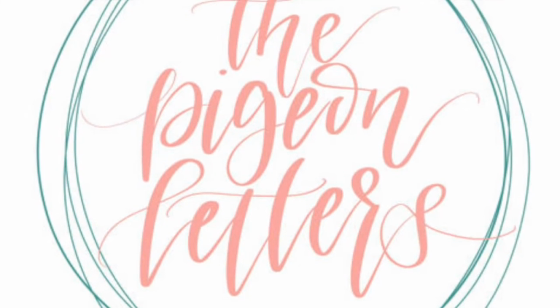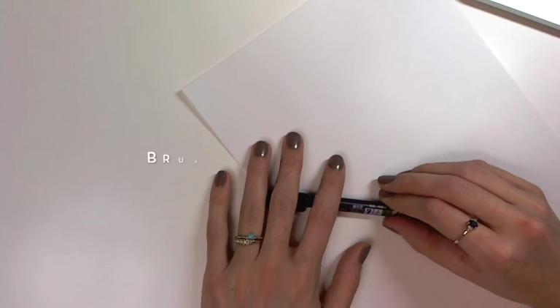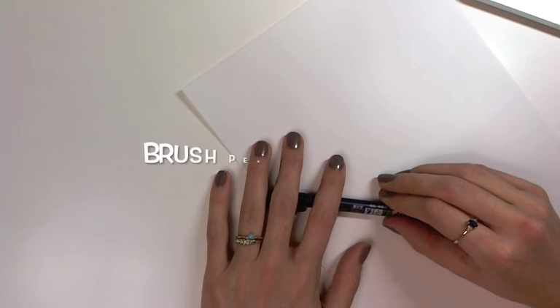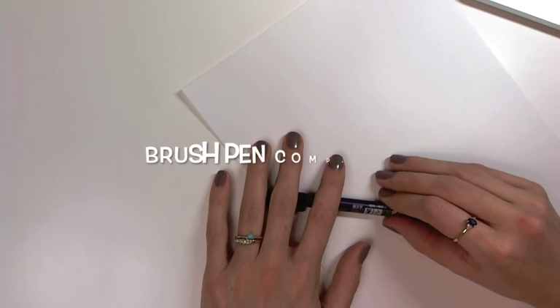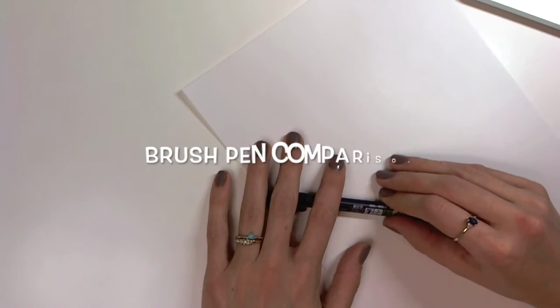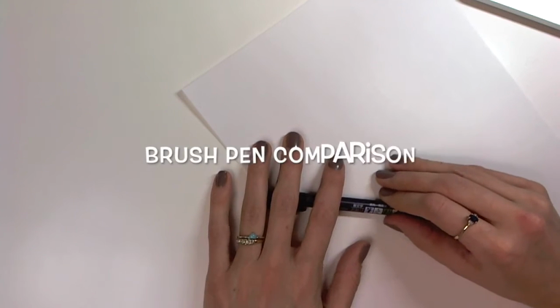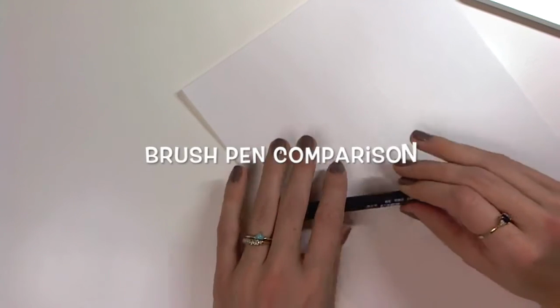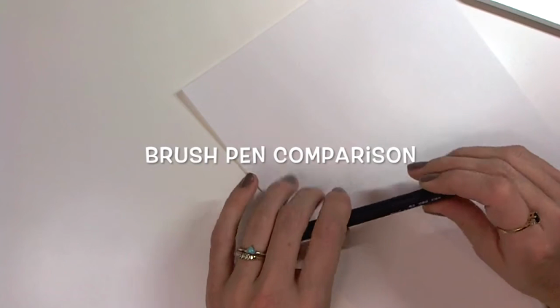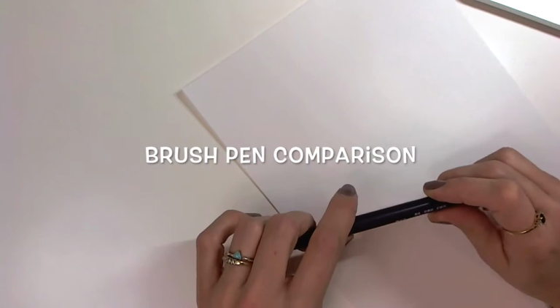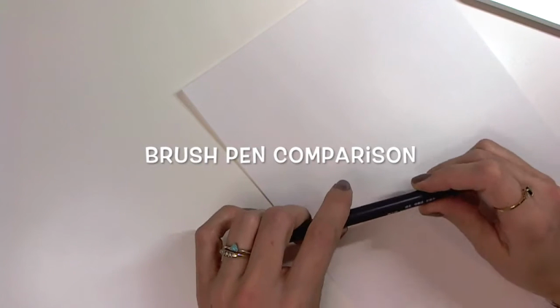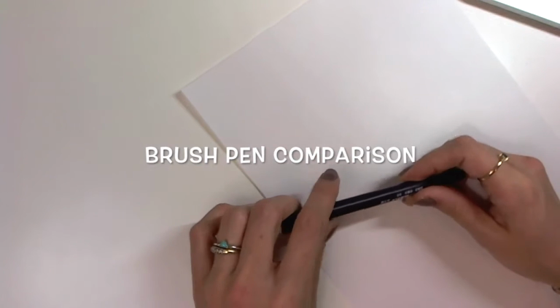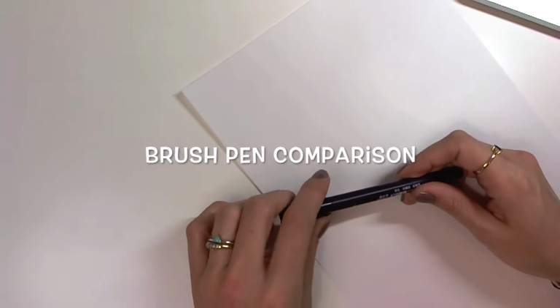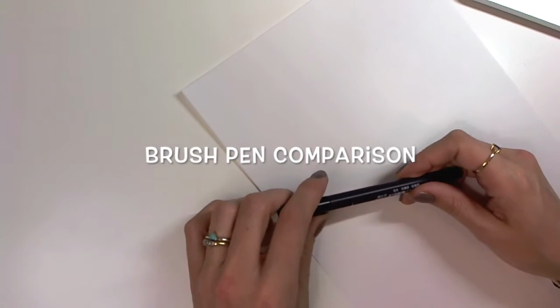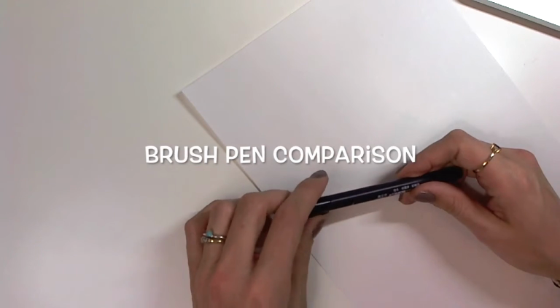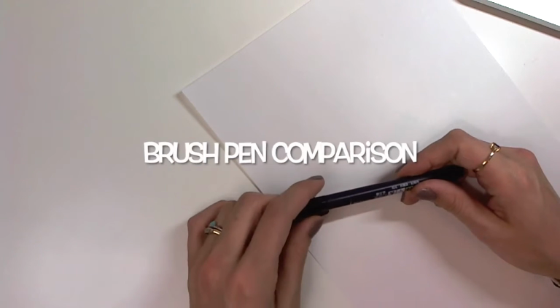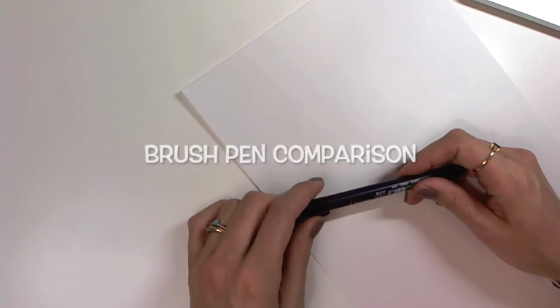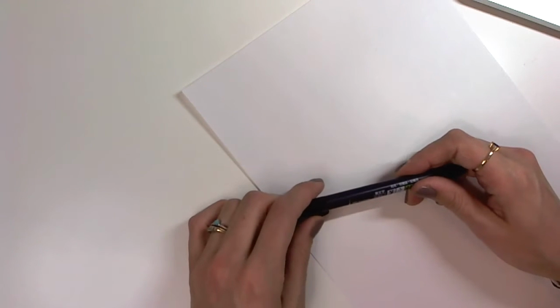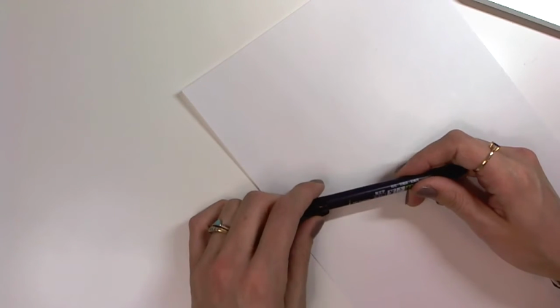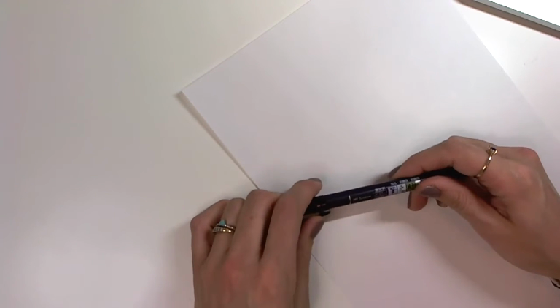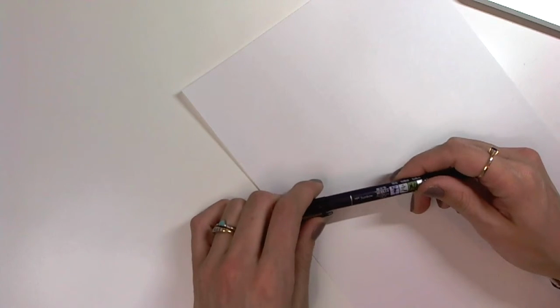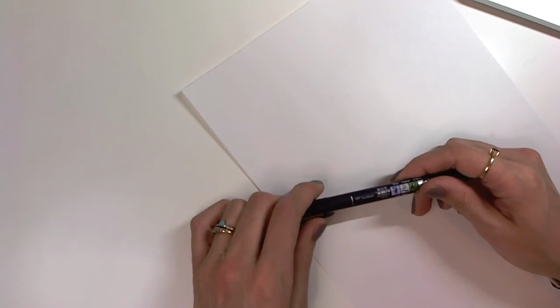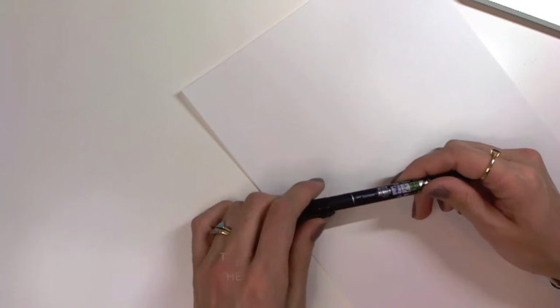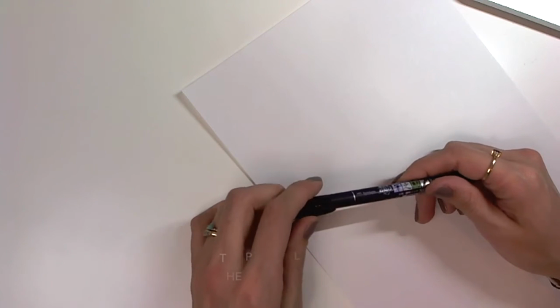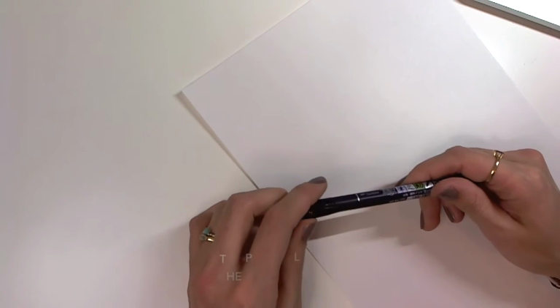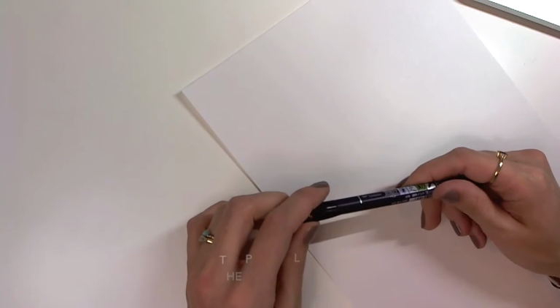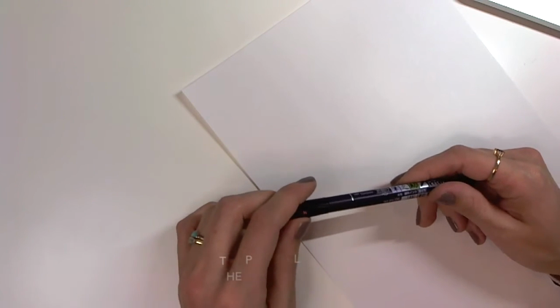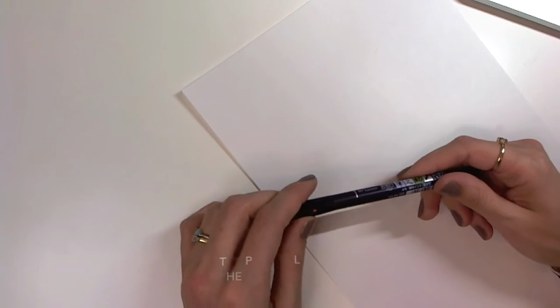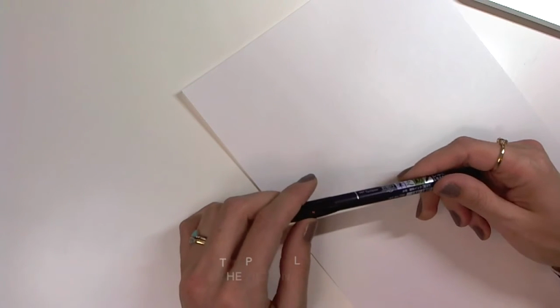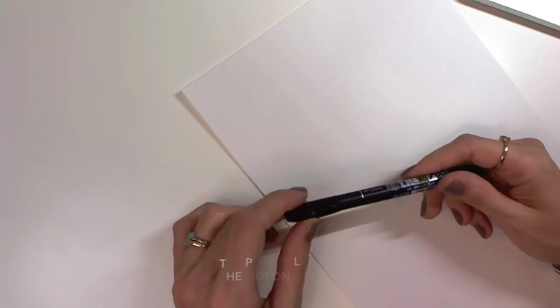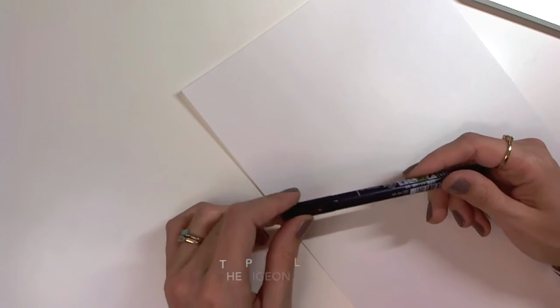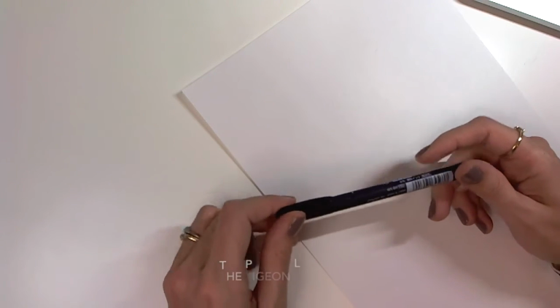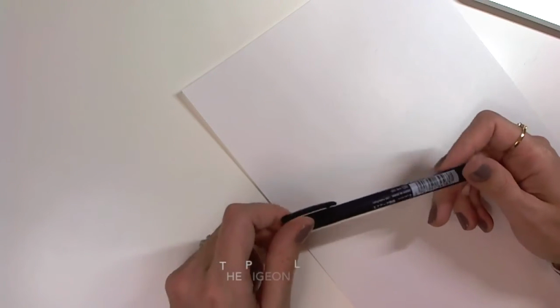Hey guys! In this video I am going to be doing a comparison of my five favorite brush pens for brush lettering.